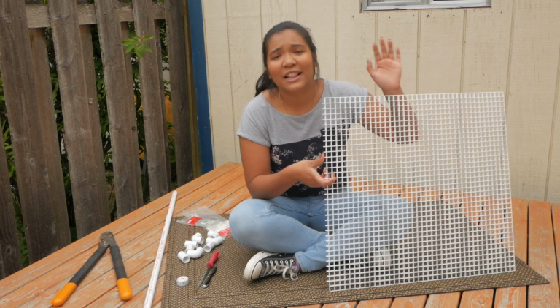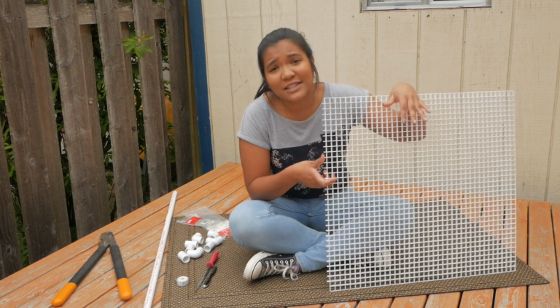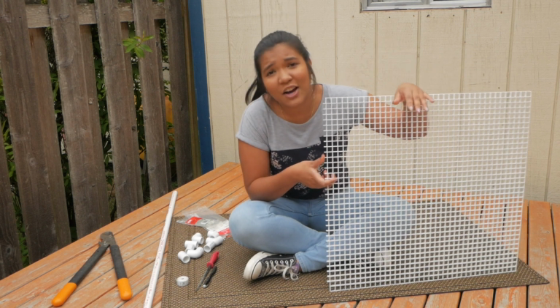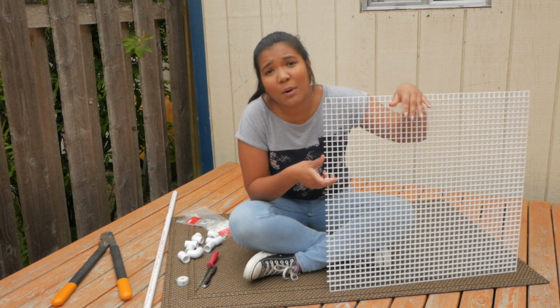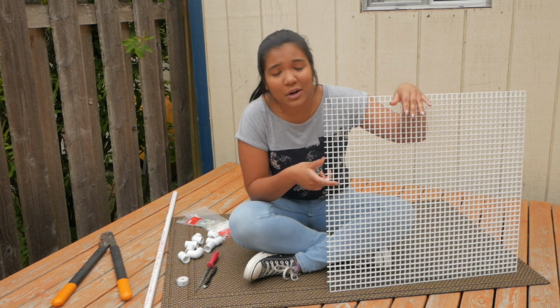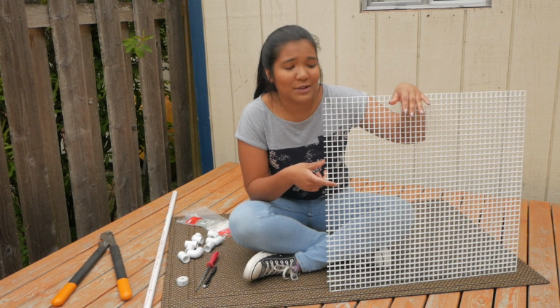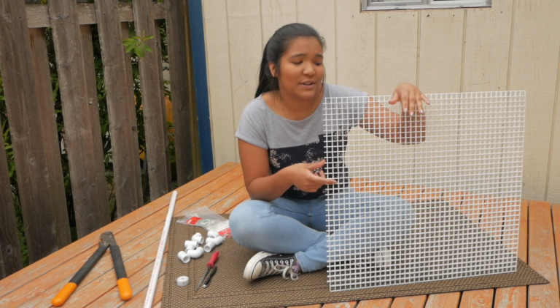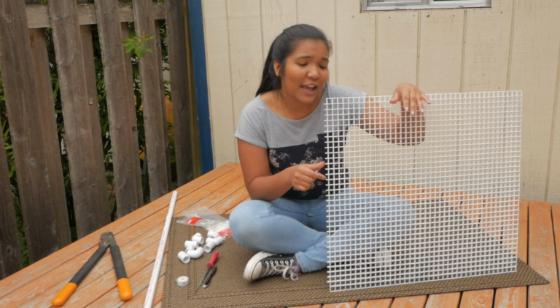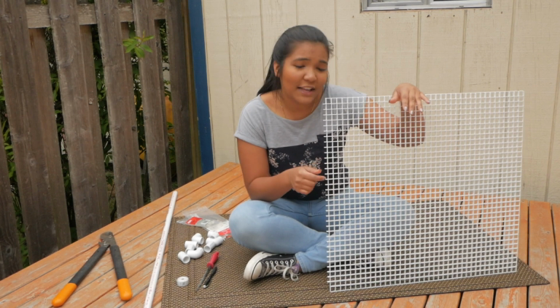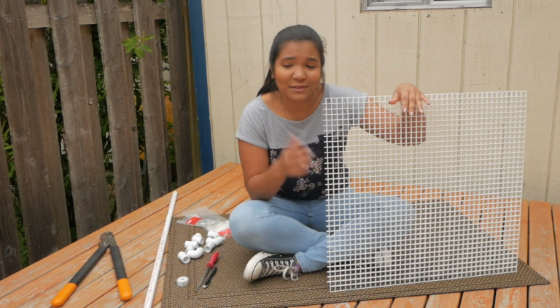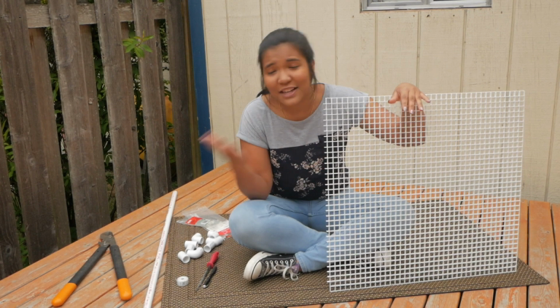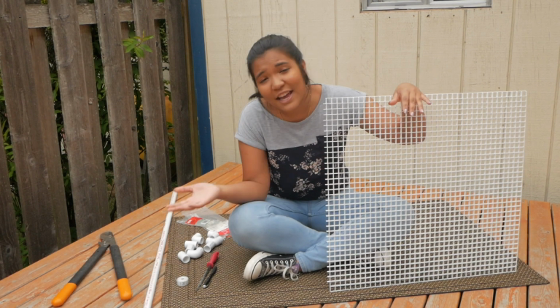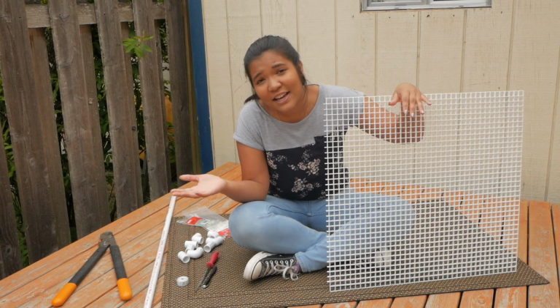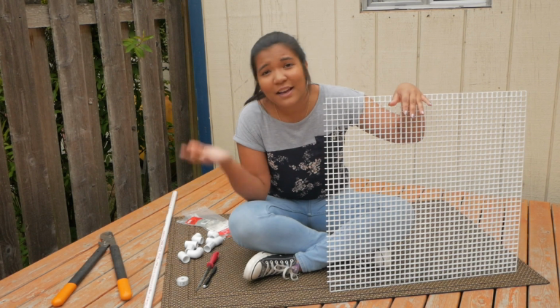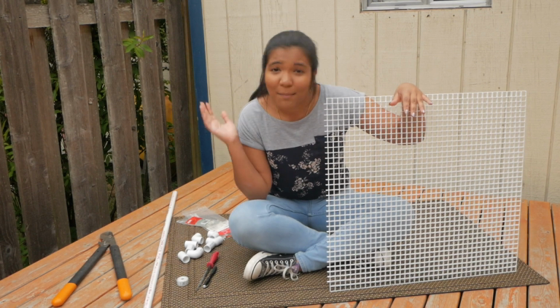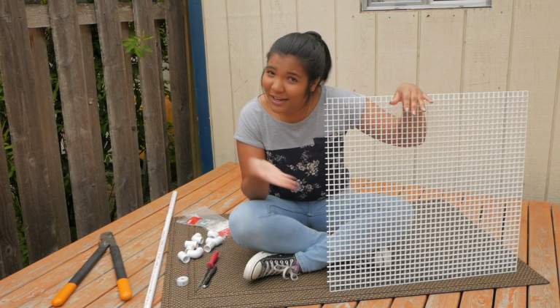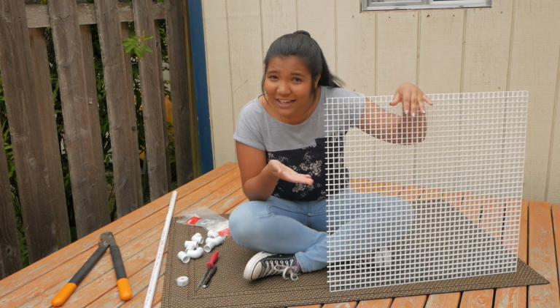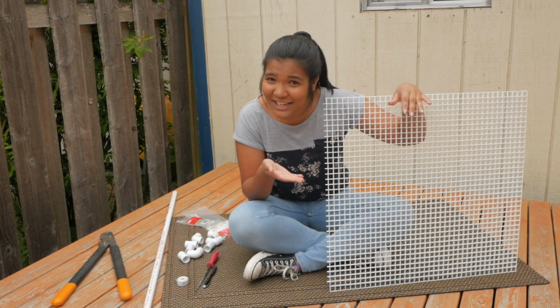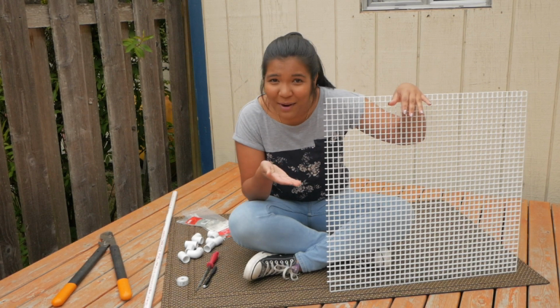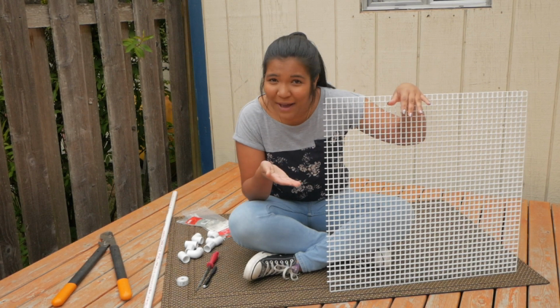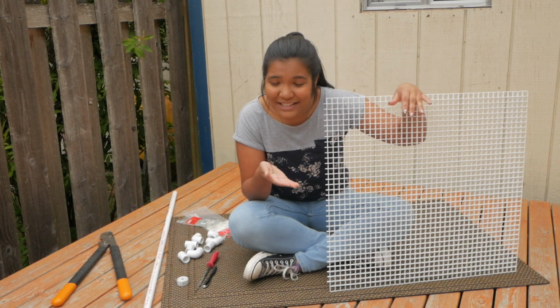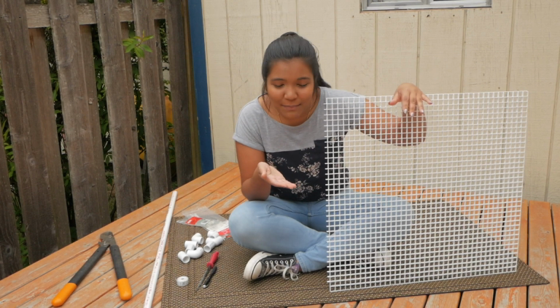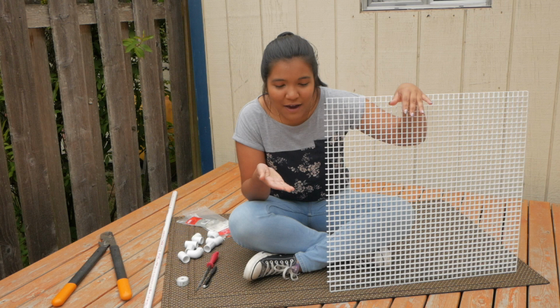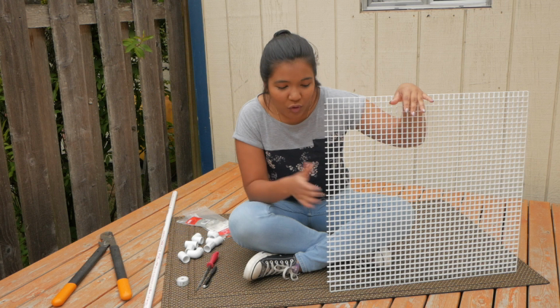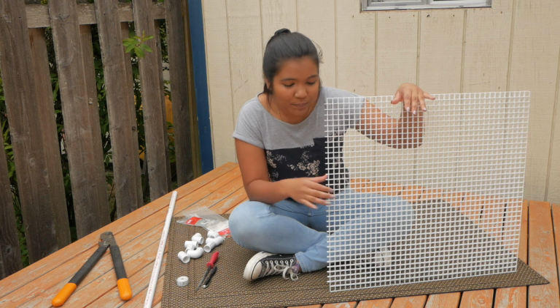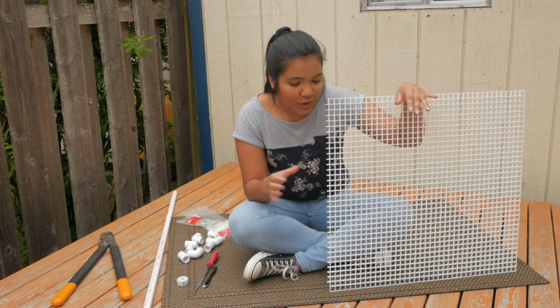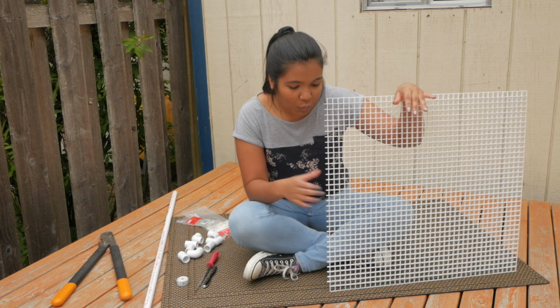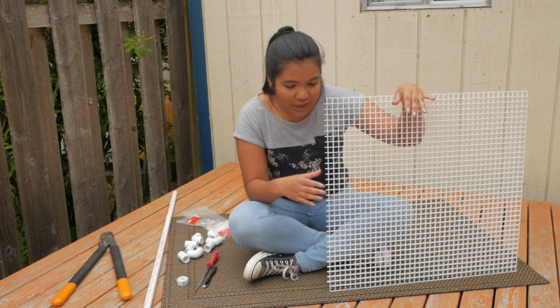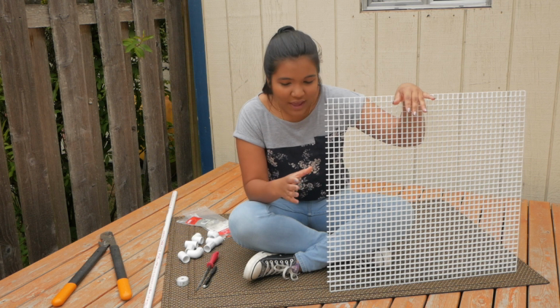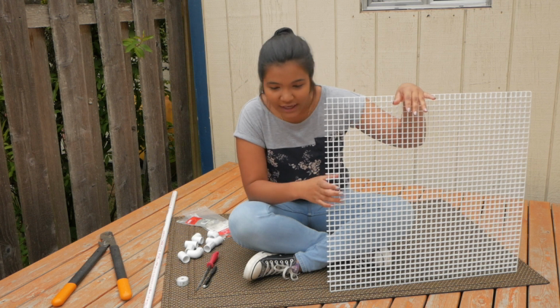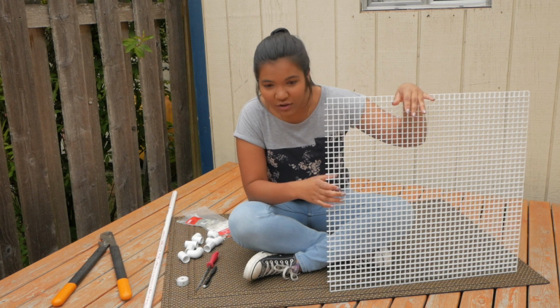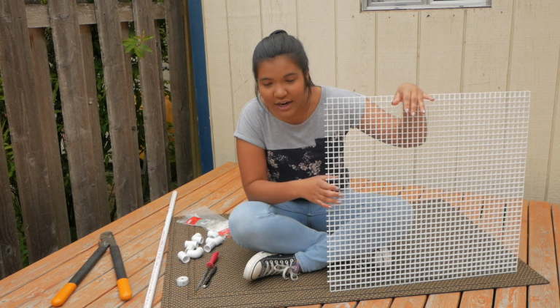Let's talk about what we're going to be doing today — making a DIY basking platform with egg crate.